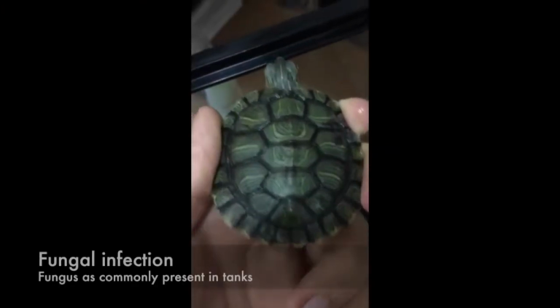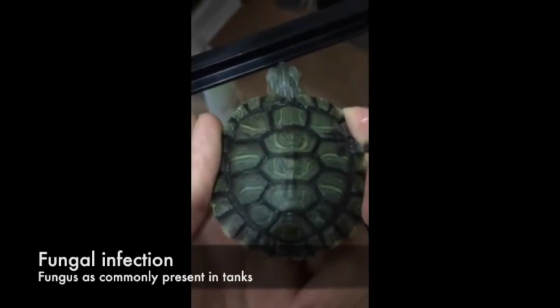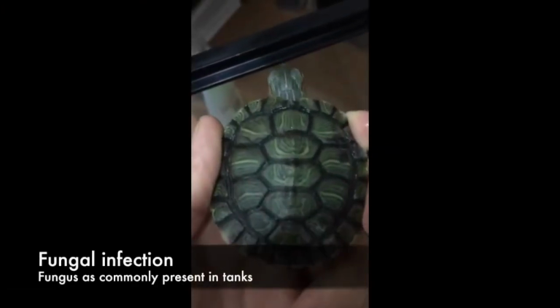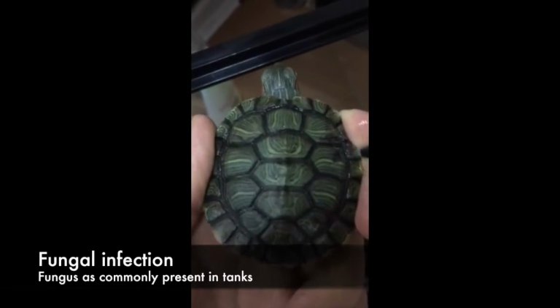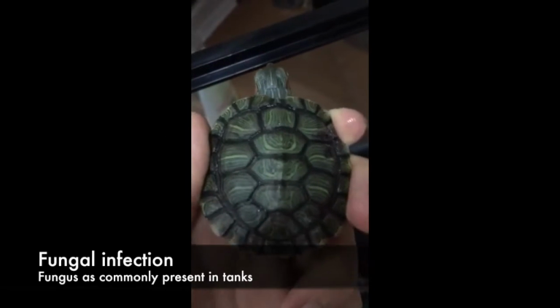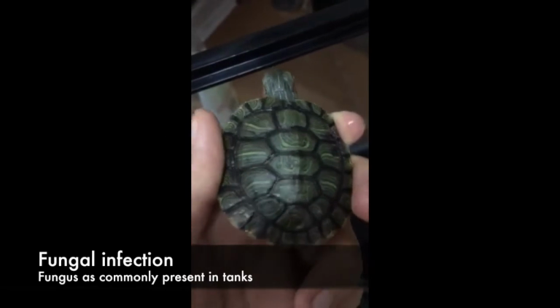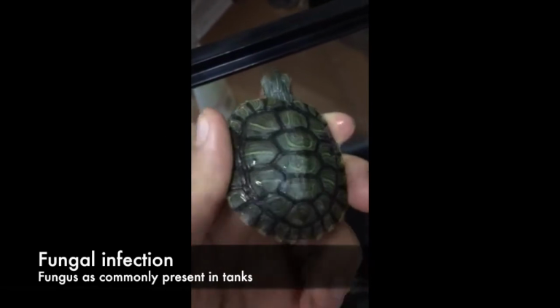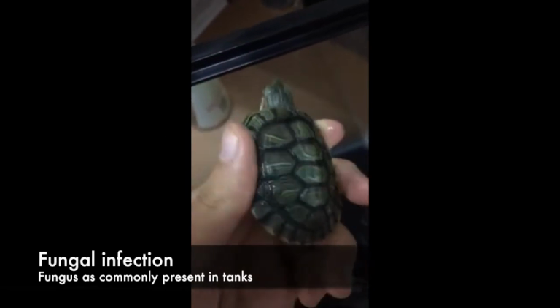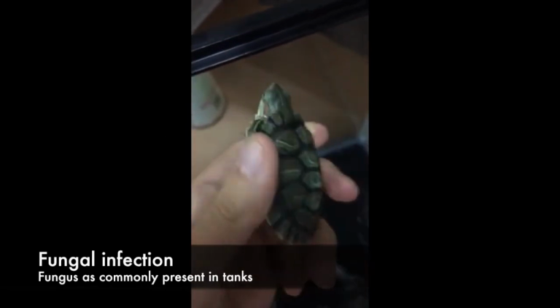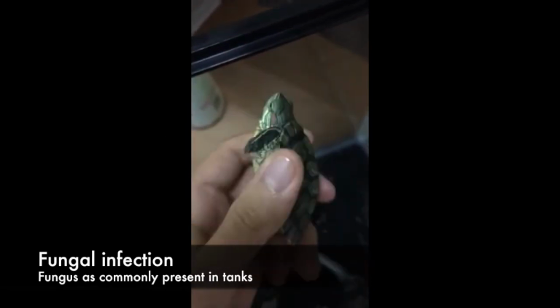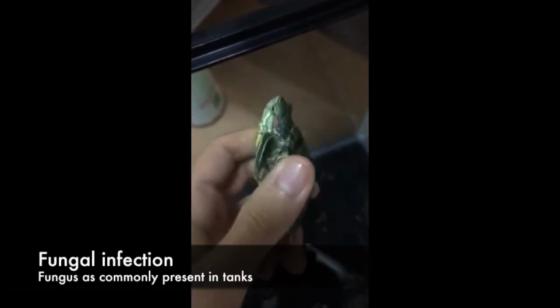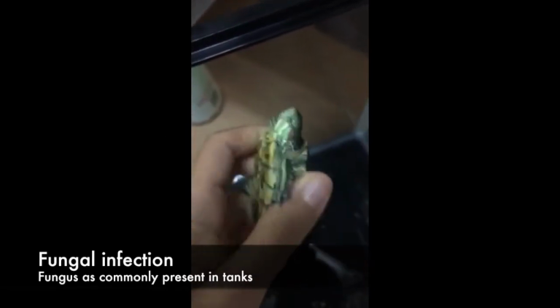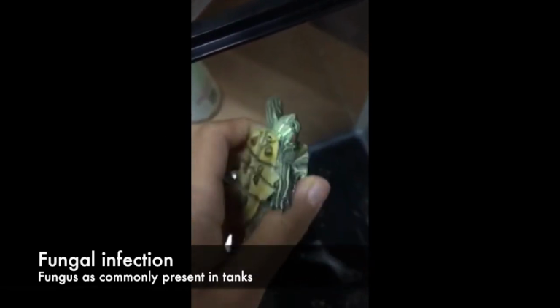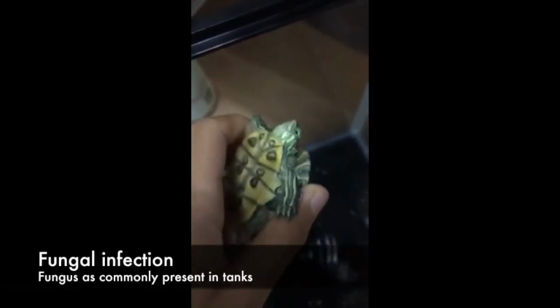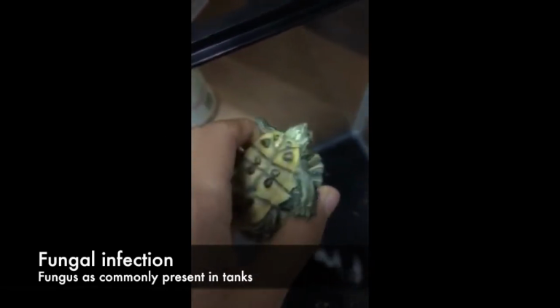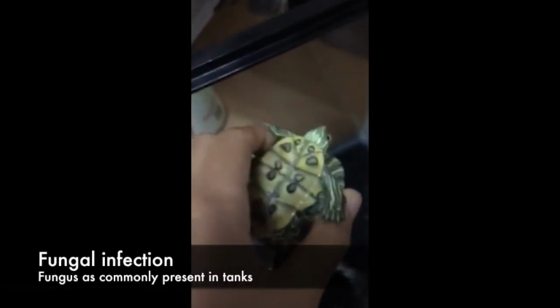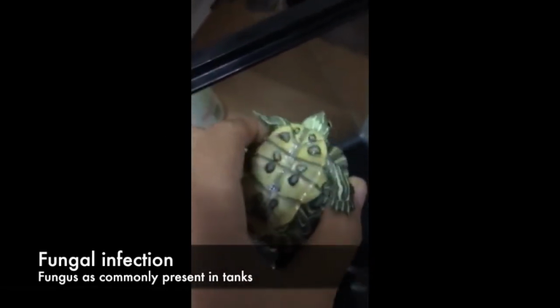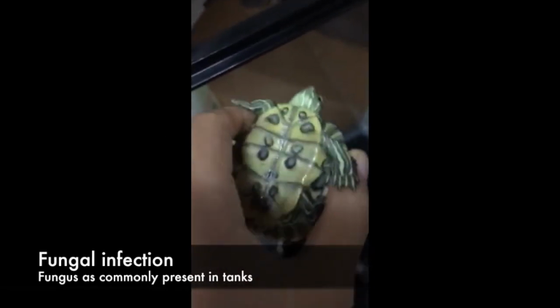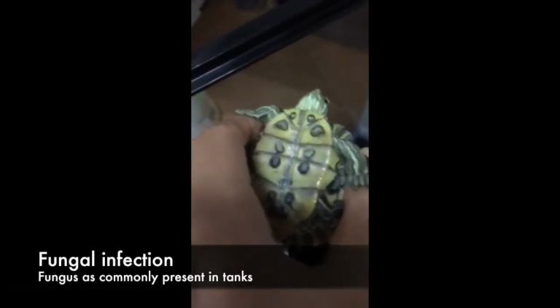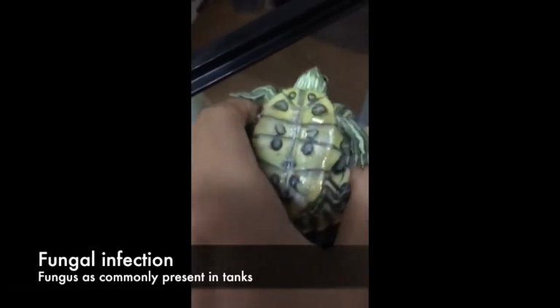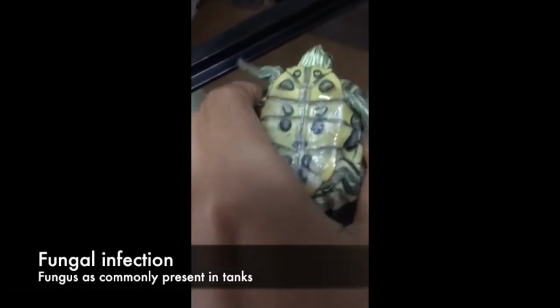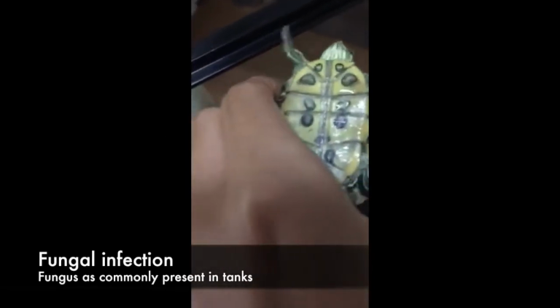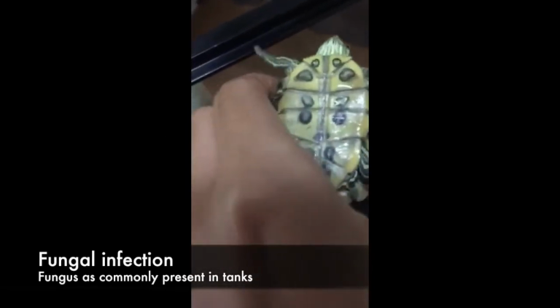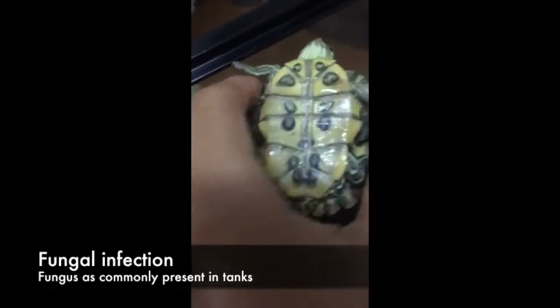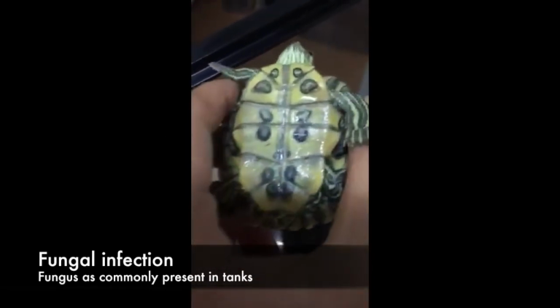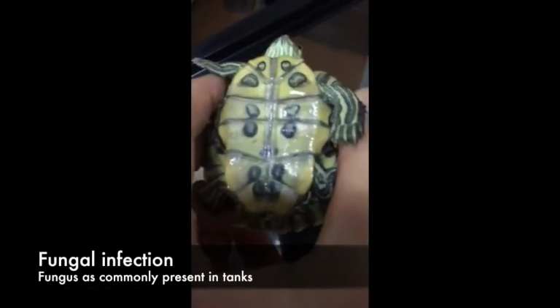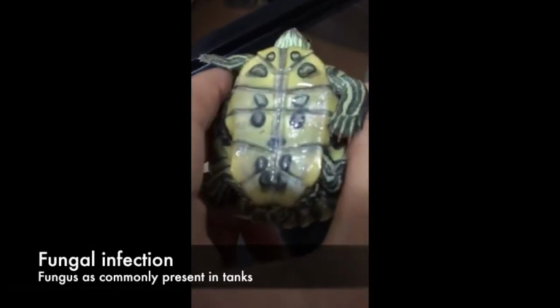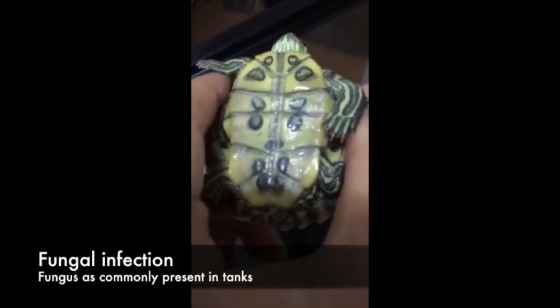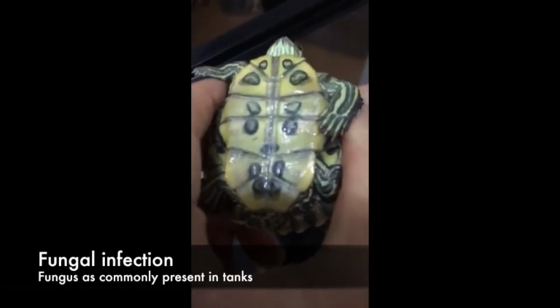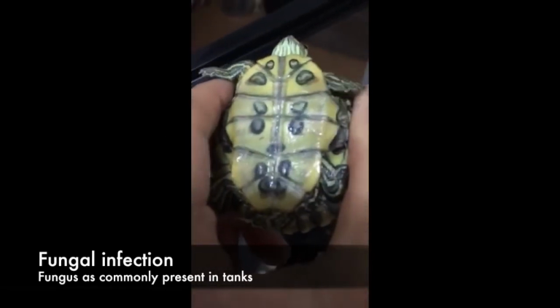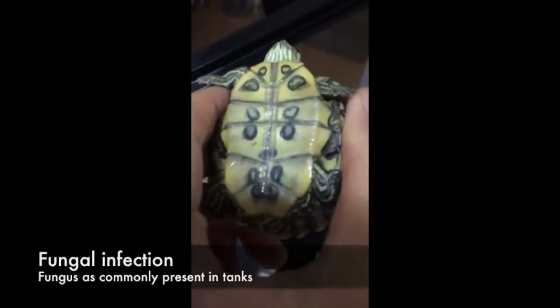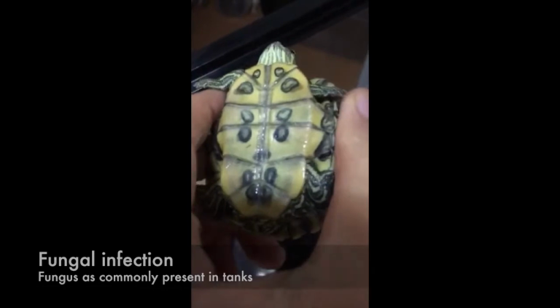This is a fungal infection. The fungus is commonly present in tanks of terrapins.